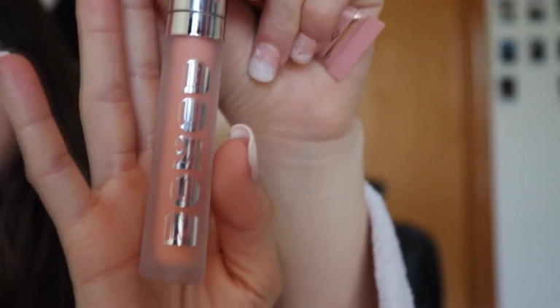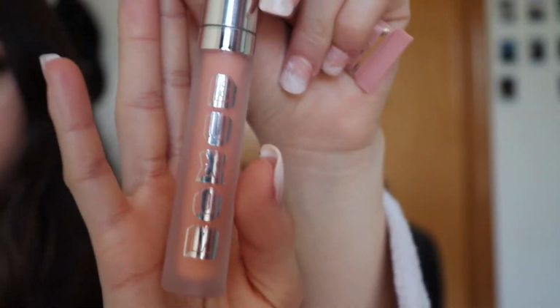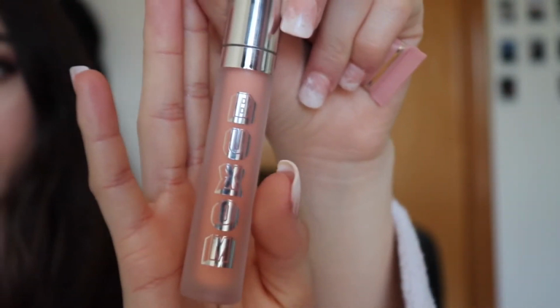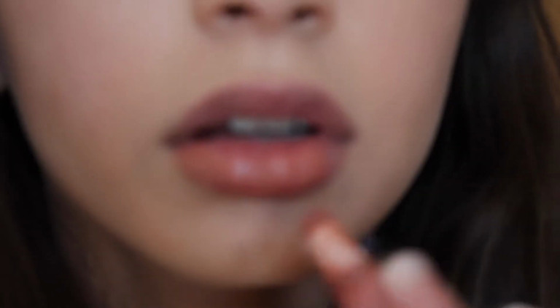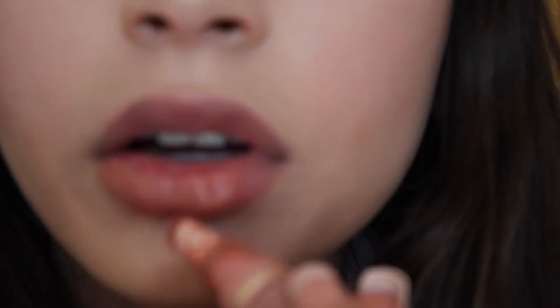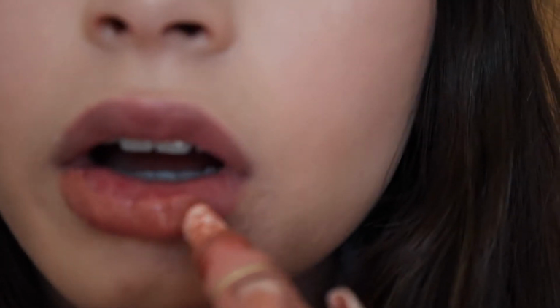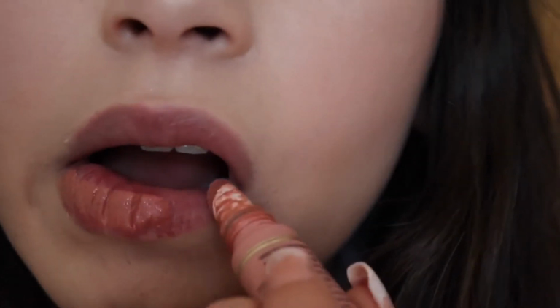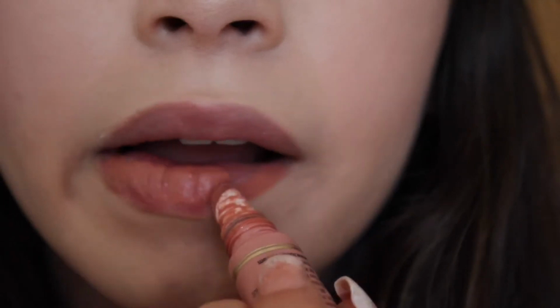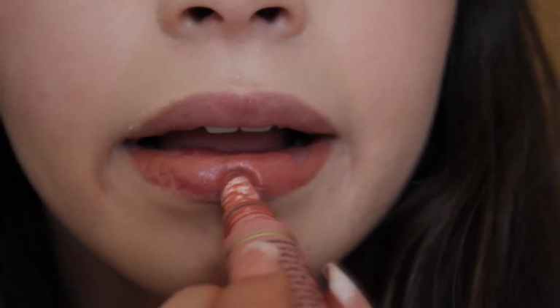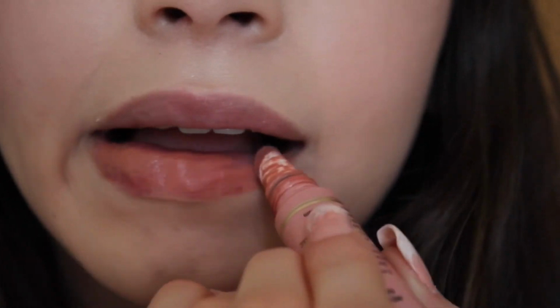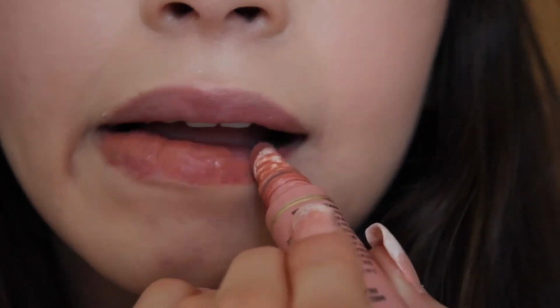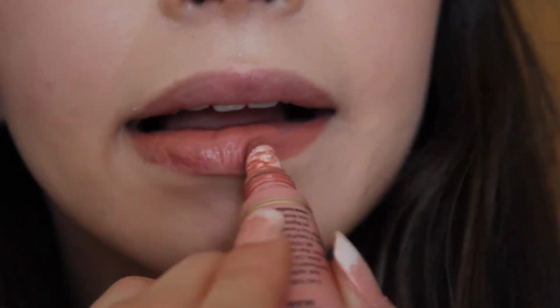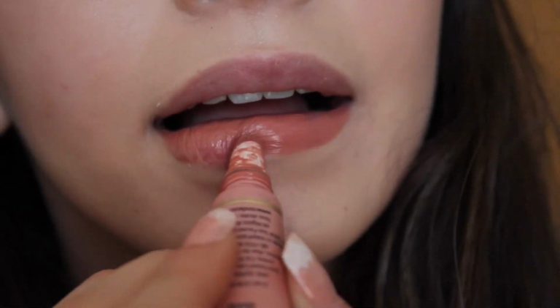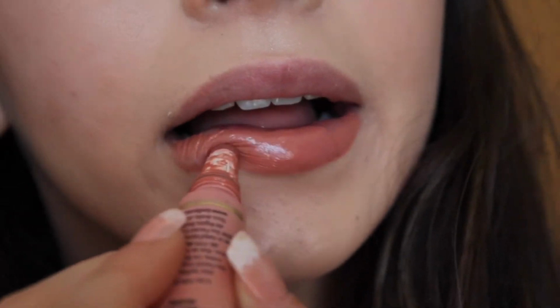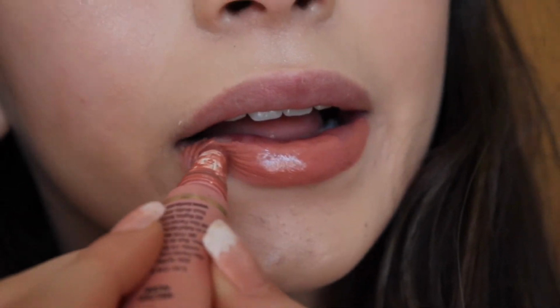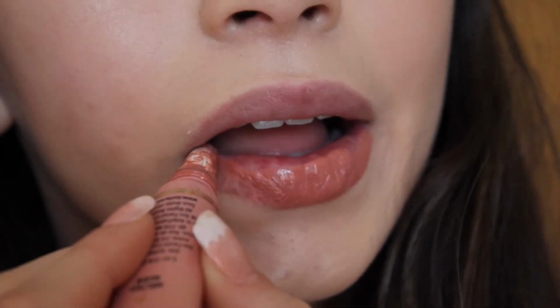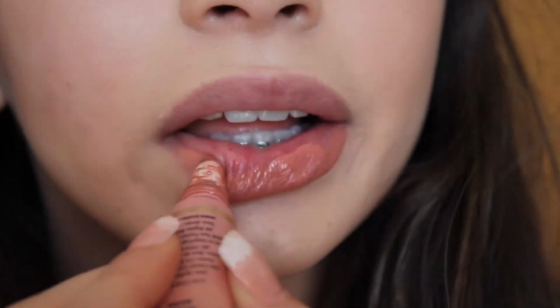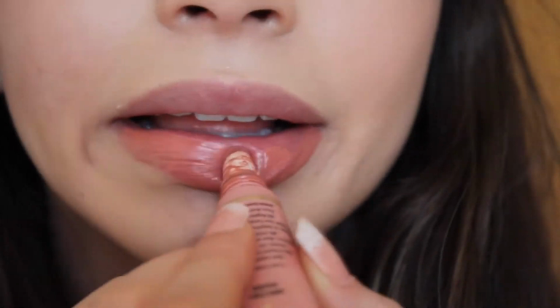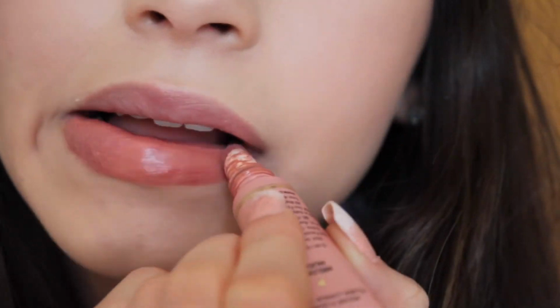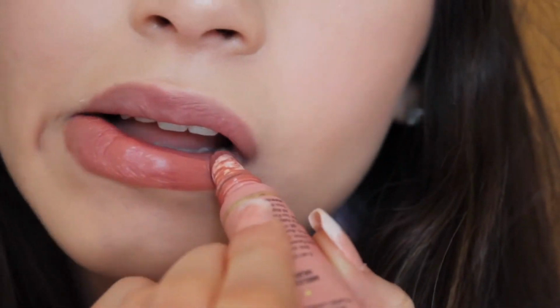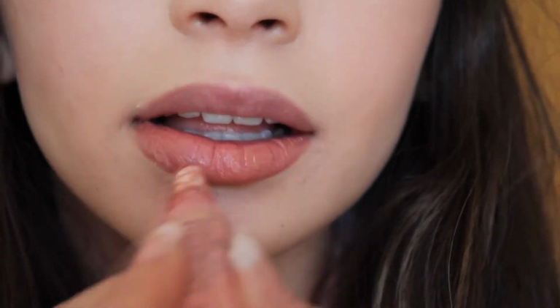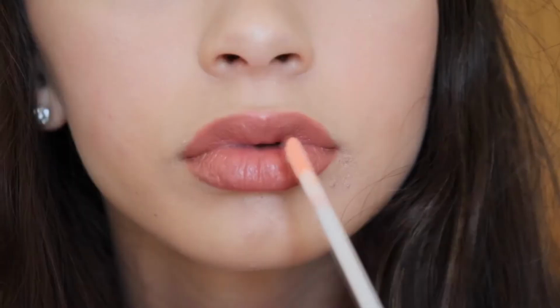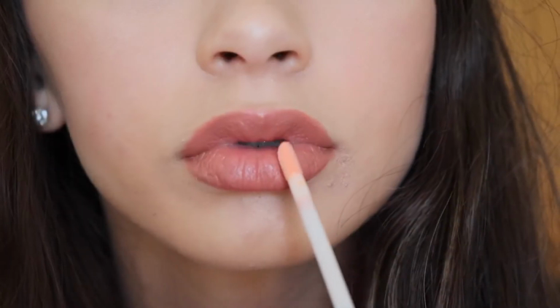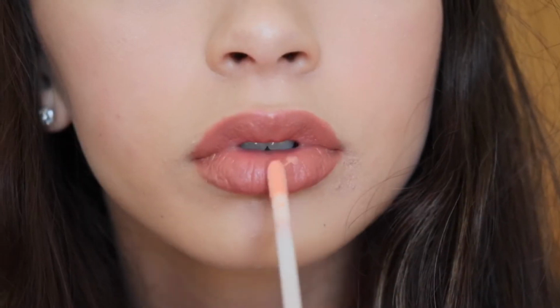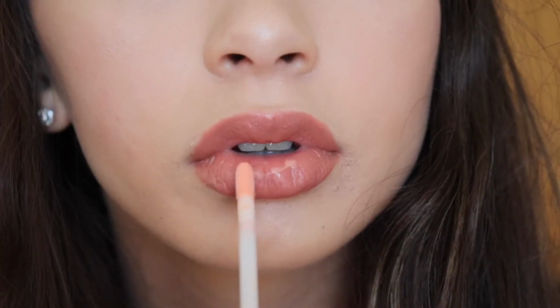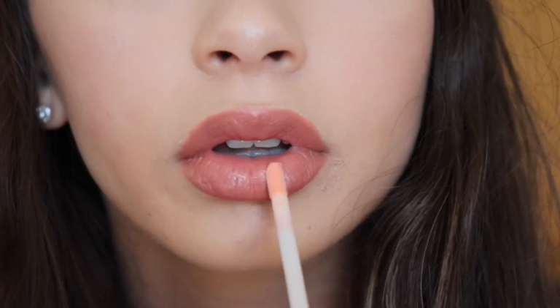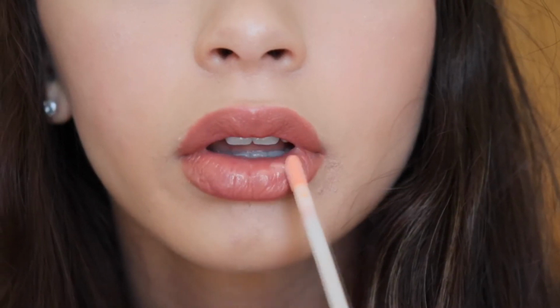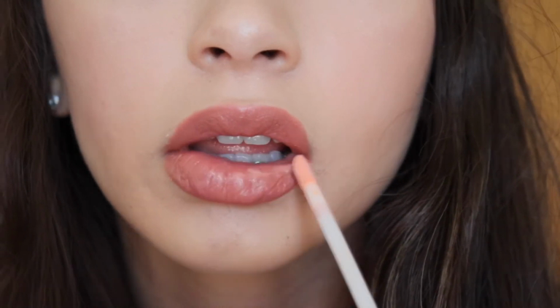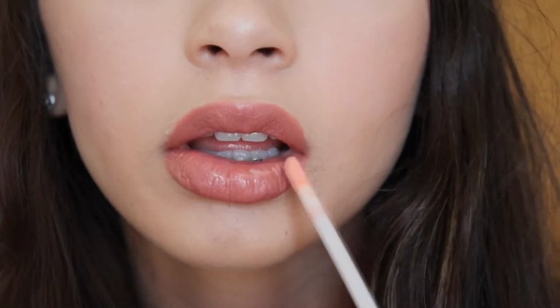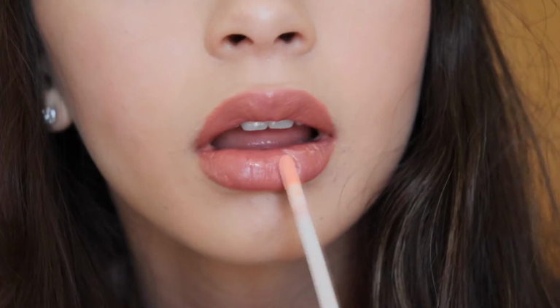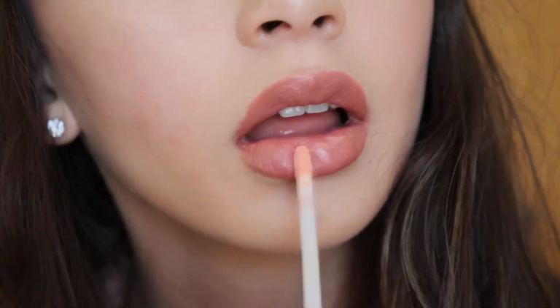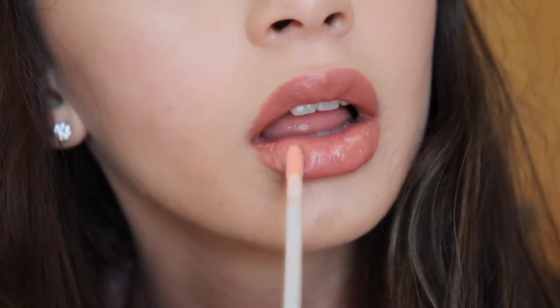And then we are going to use Kat Von D's tattoo liner to line that band so it doesn't look ratchet. And then we are going in with Too Faced melted lip lipstick — lip gloss, whatever it is.